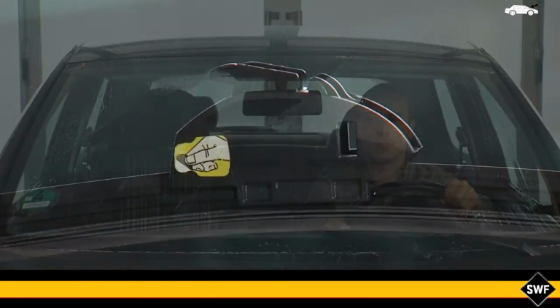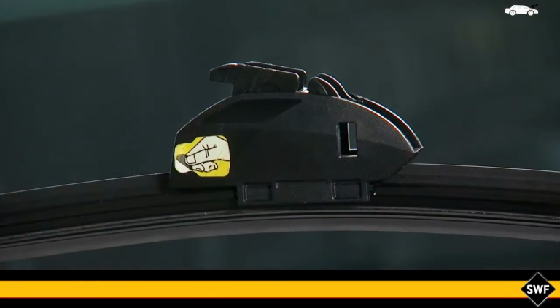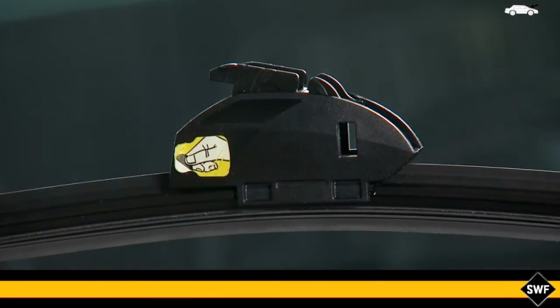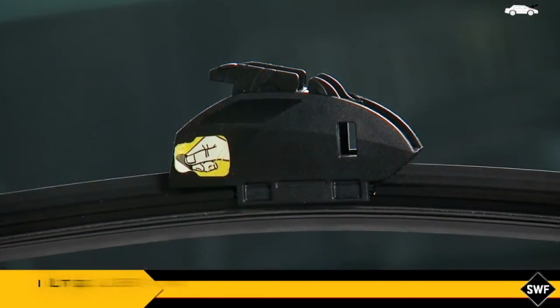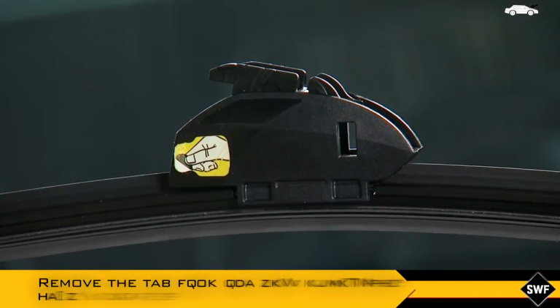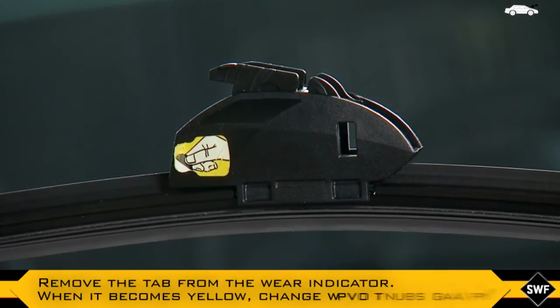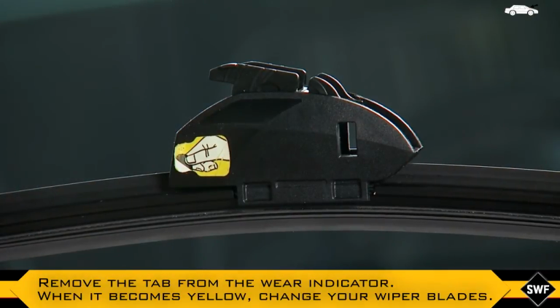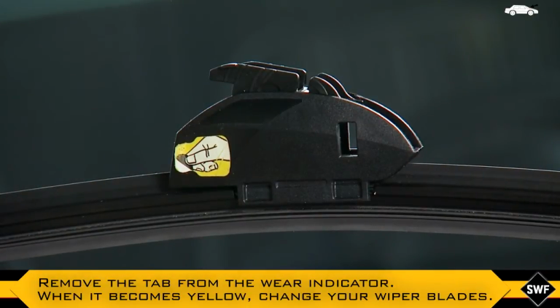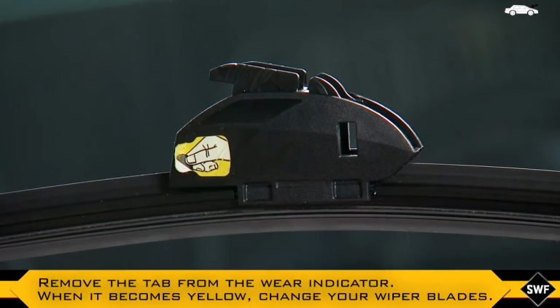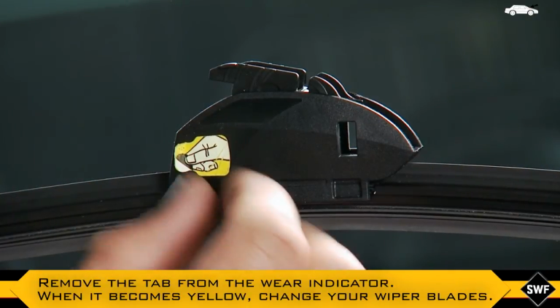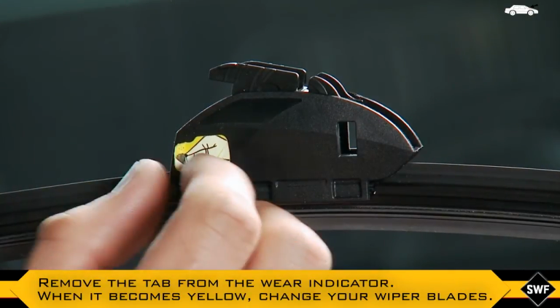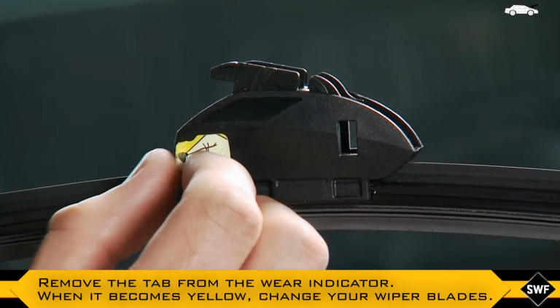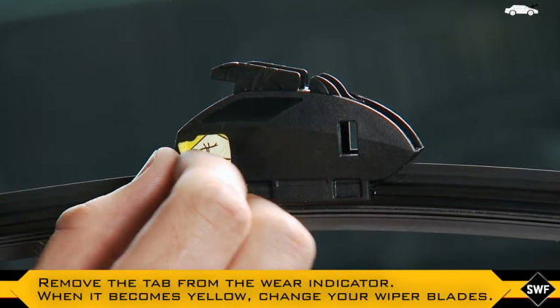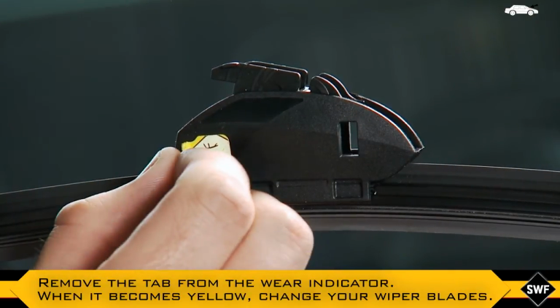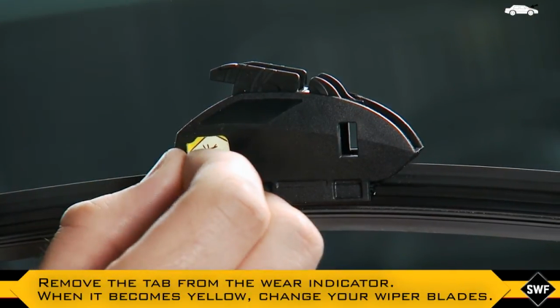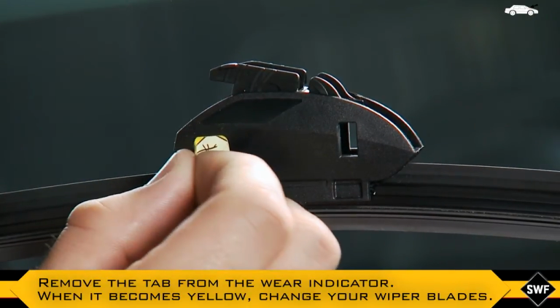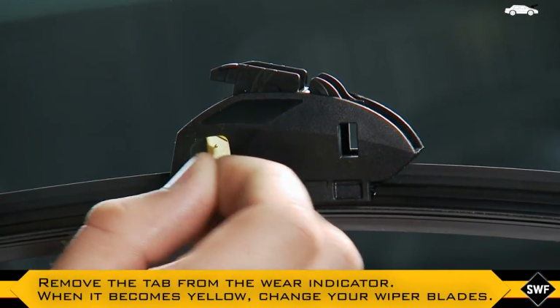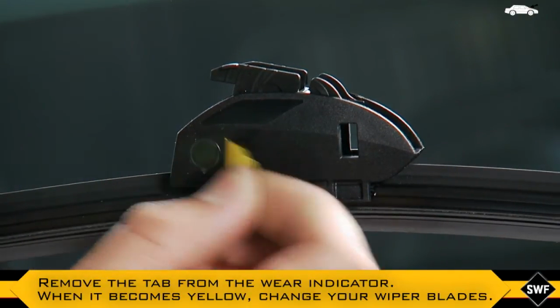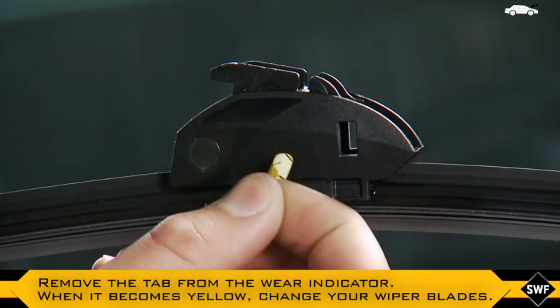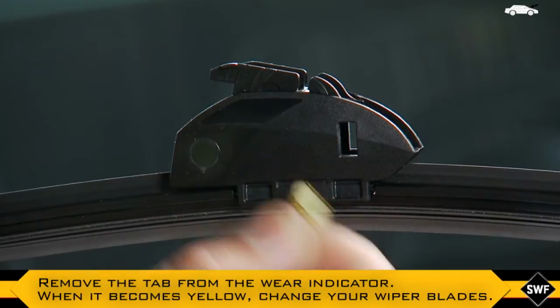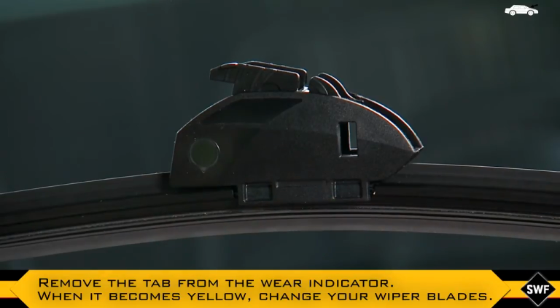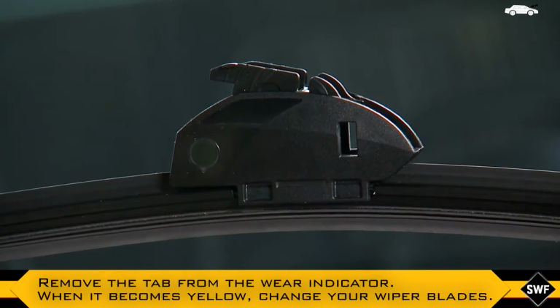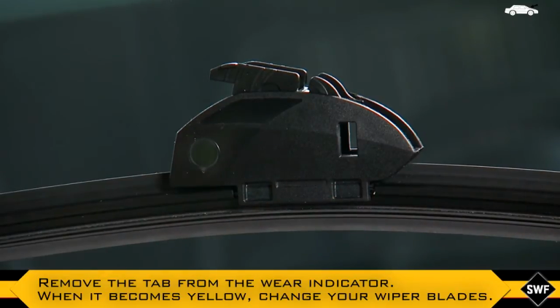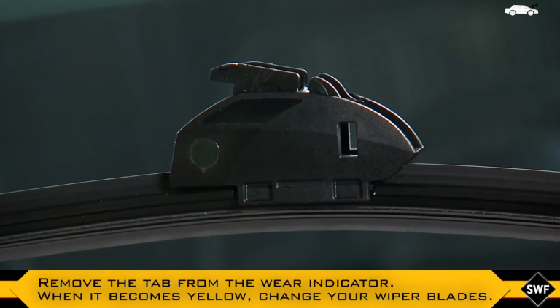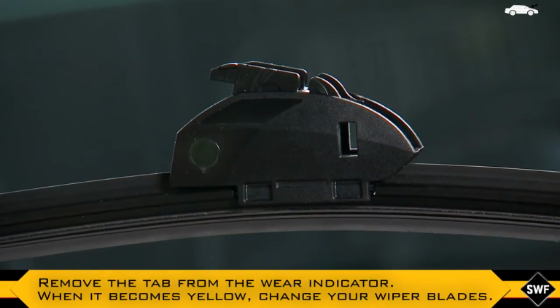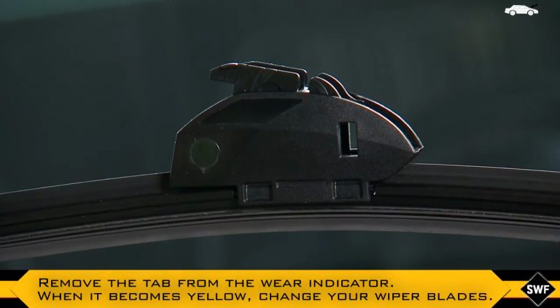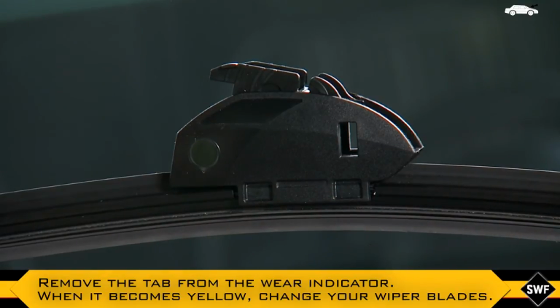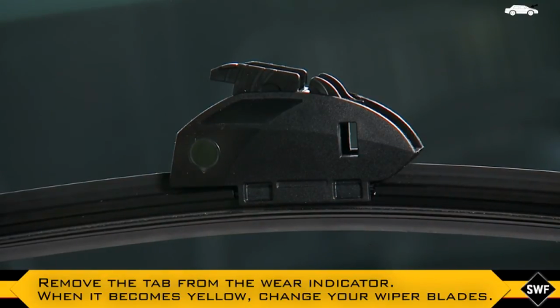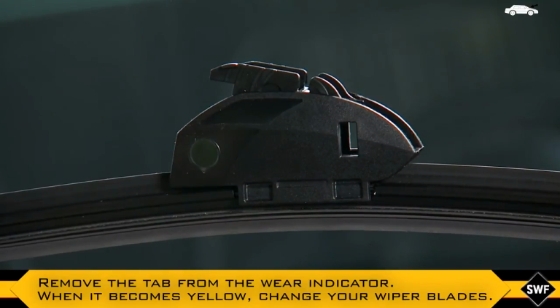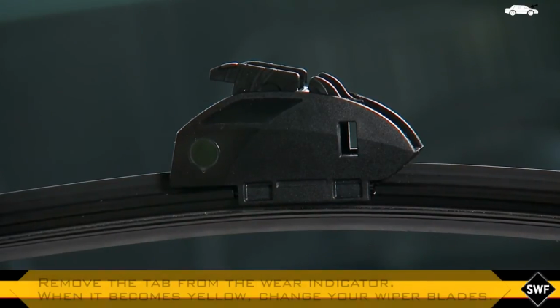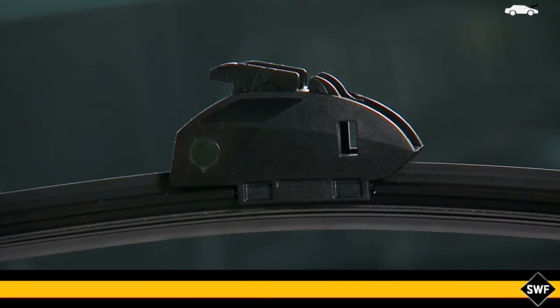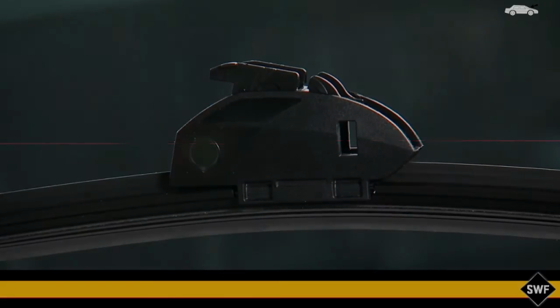Remove the tab from the wear indicator. When it becomes yellow, change your wiper blades.